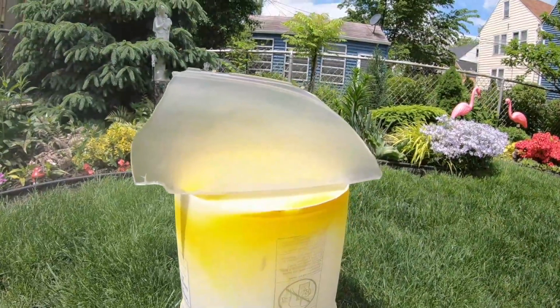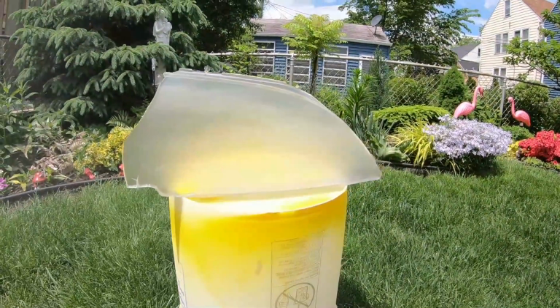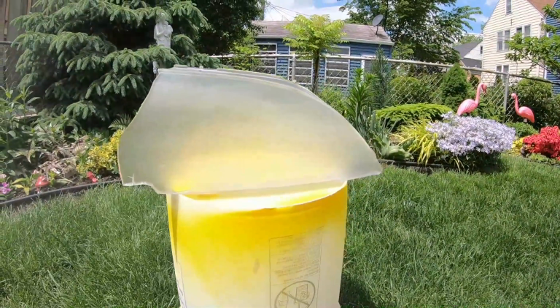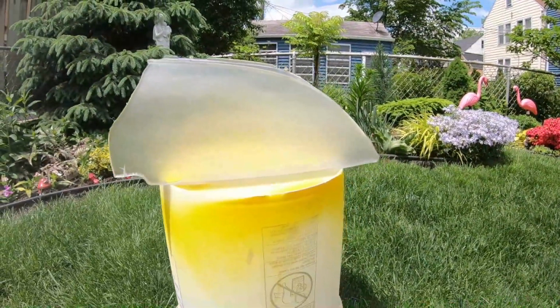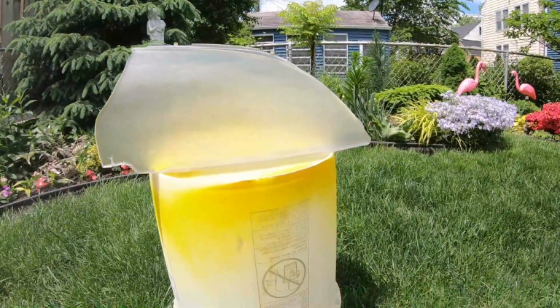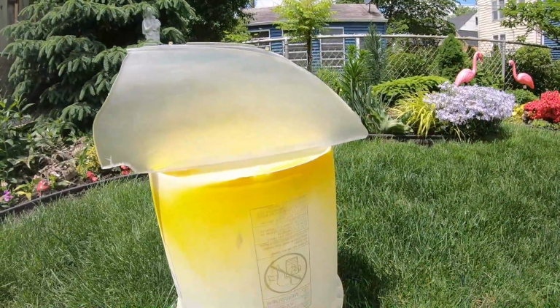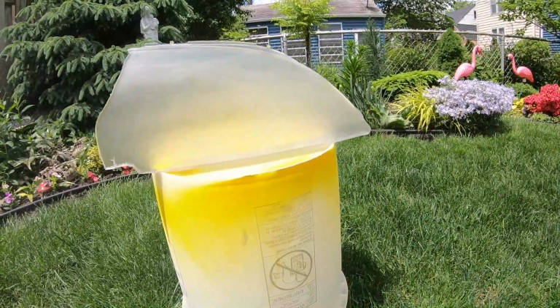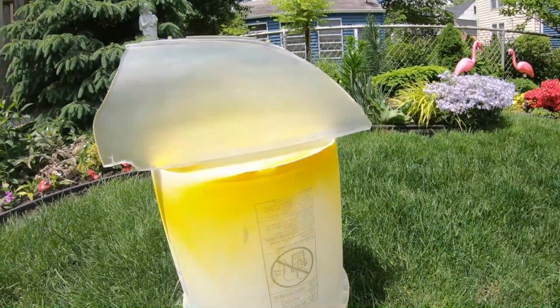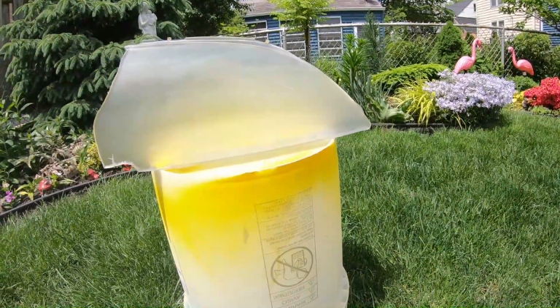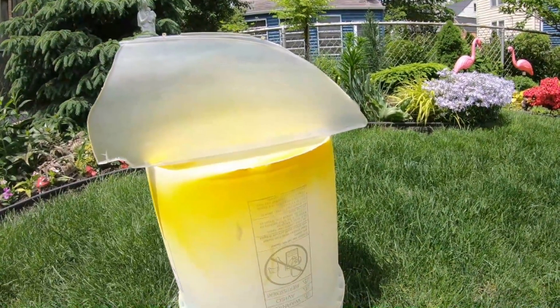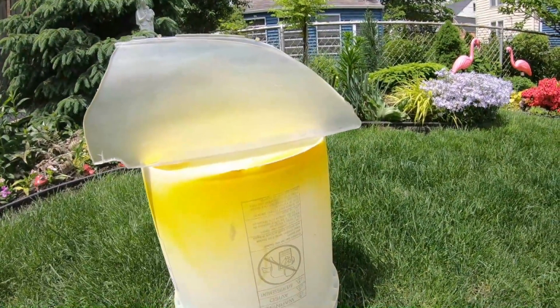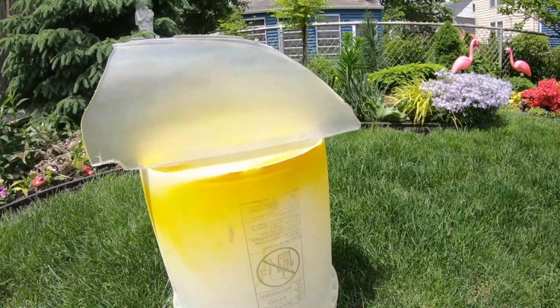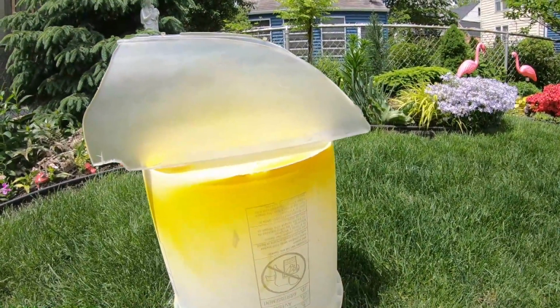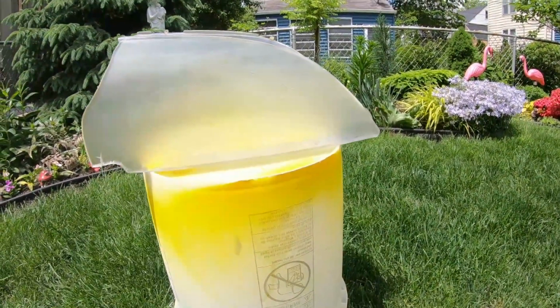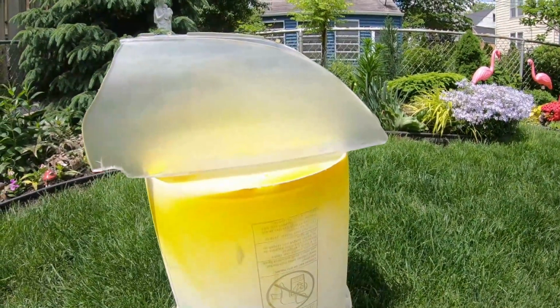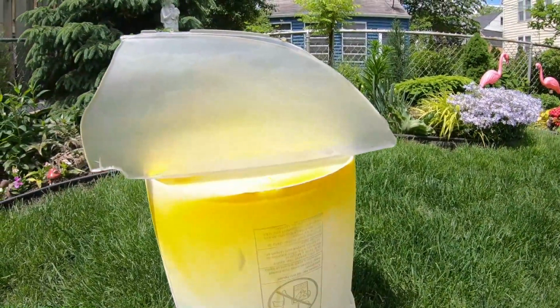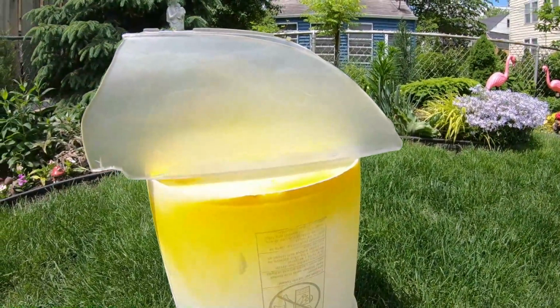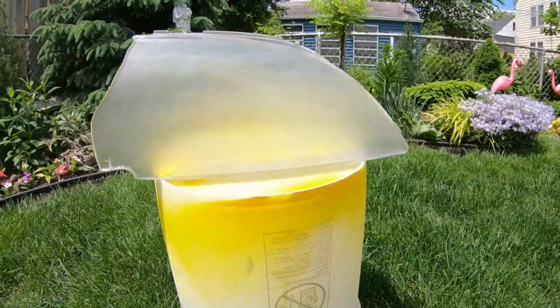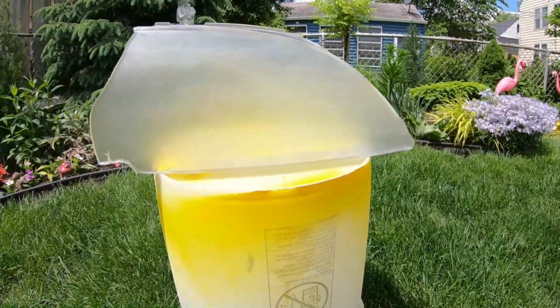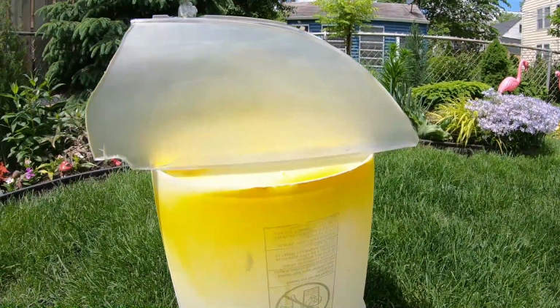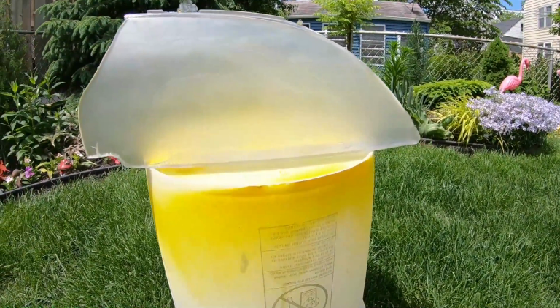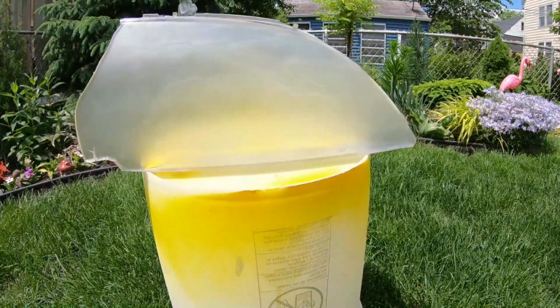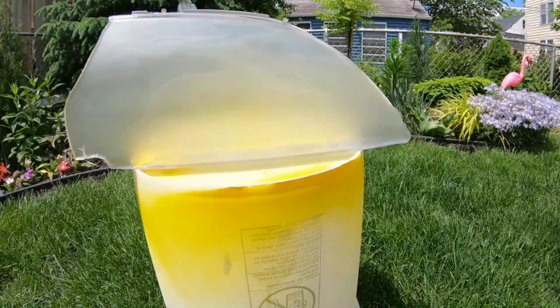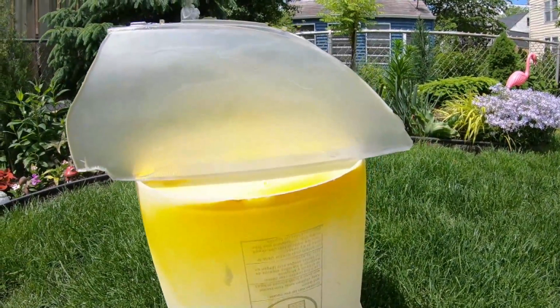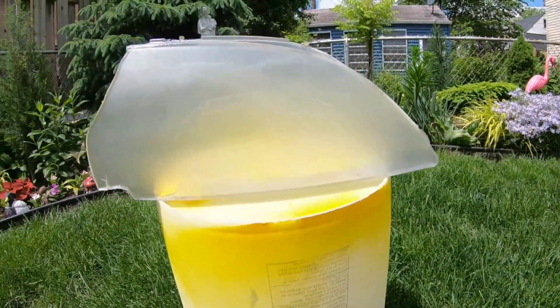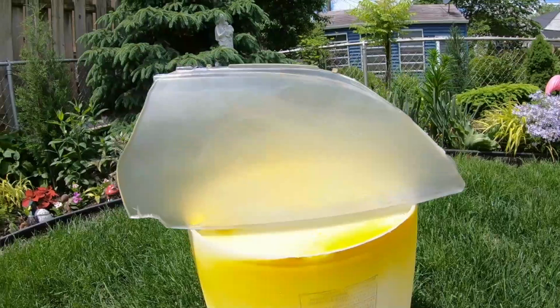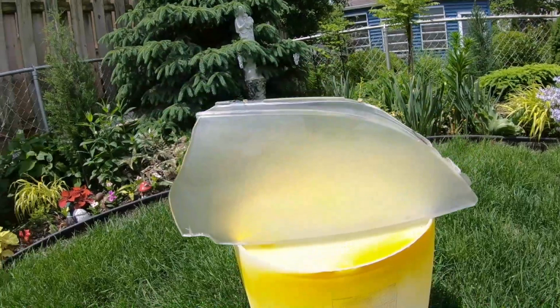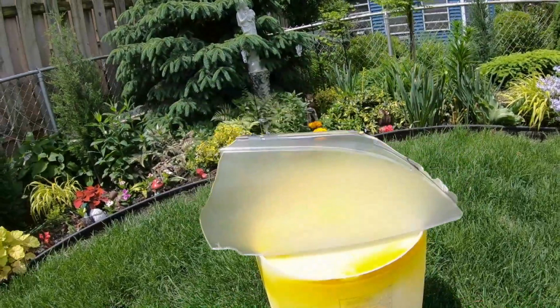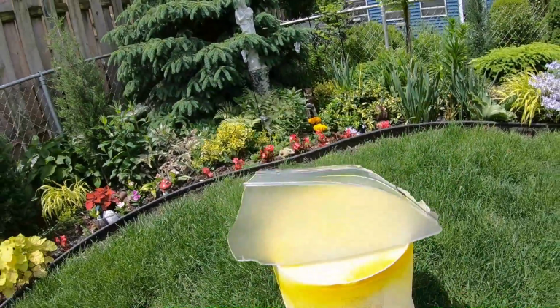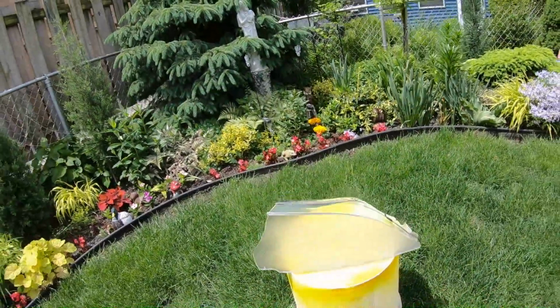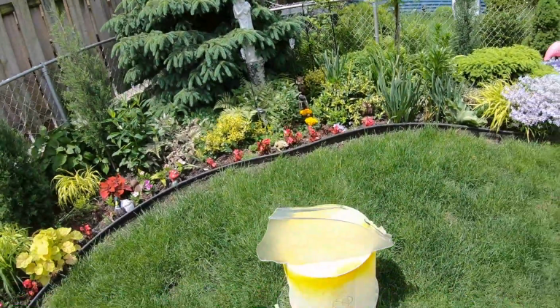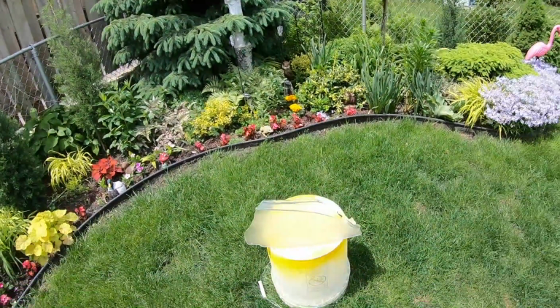Alright, that's a nice uniform color — let's let it air dry and we'll come back in a few minutes.